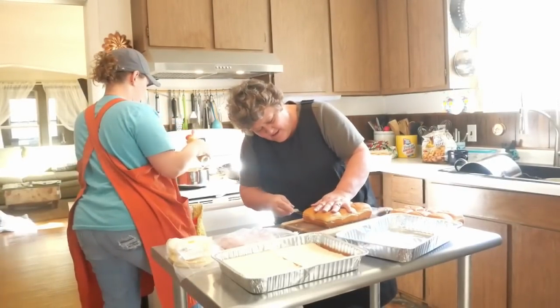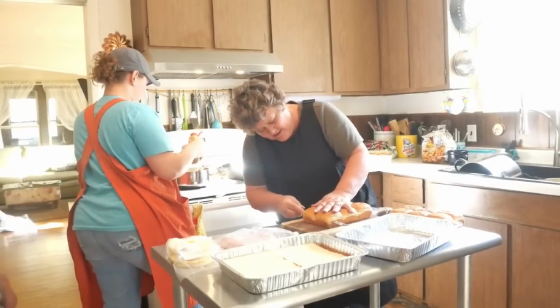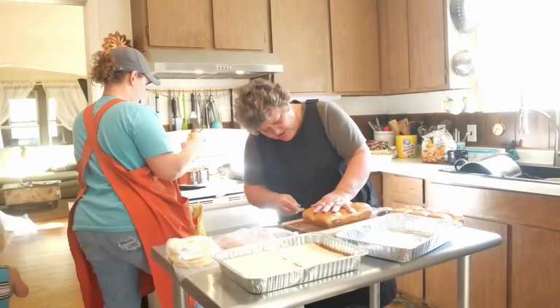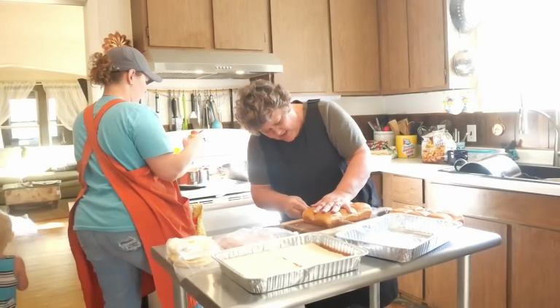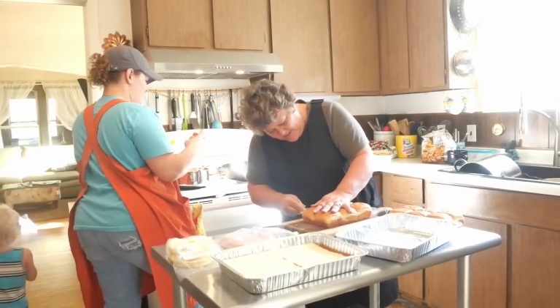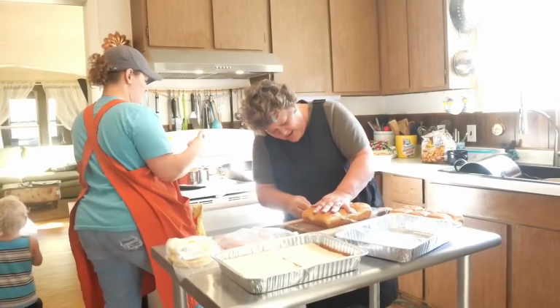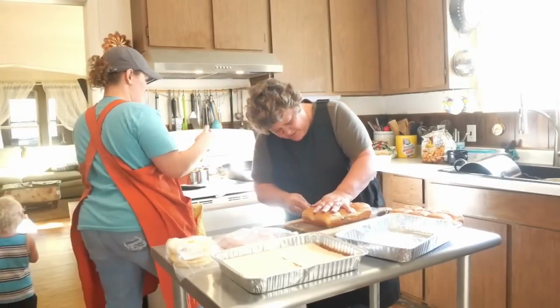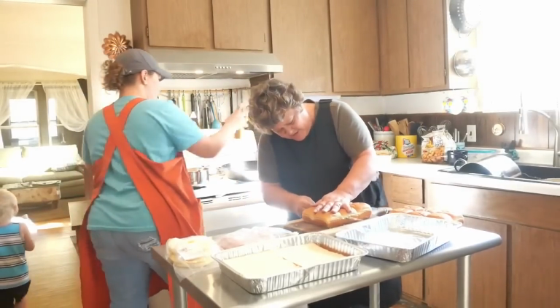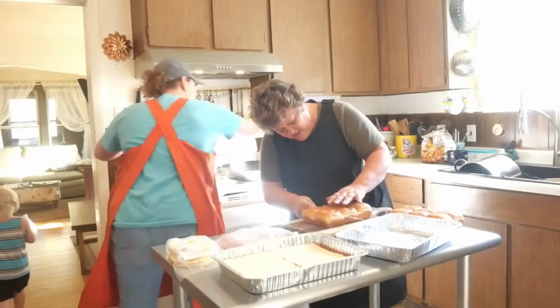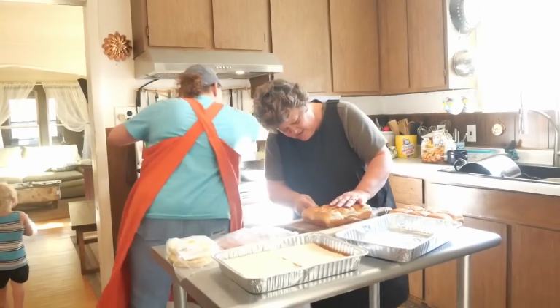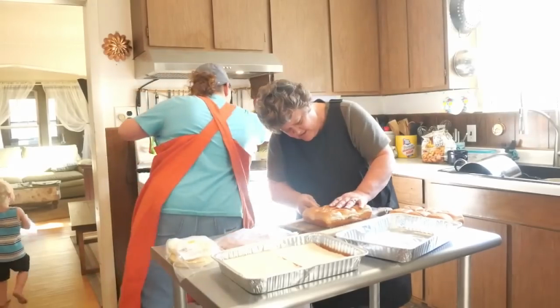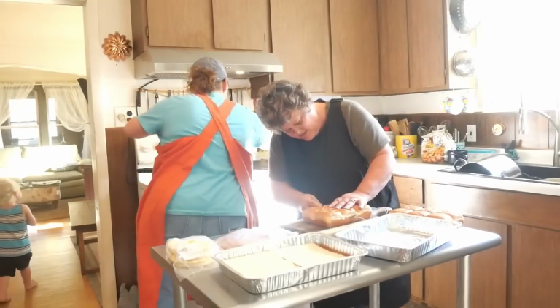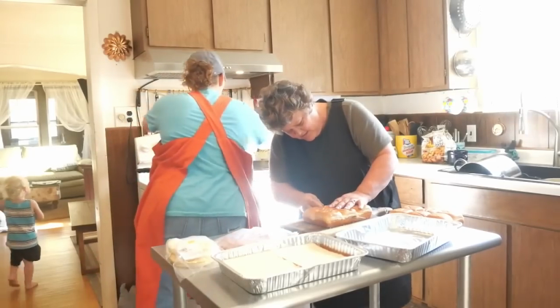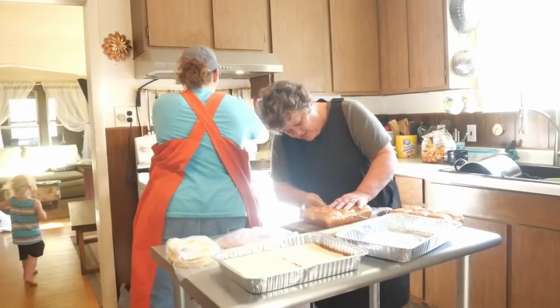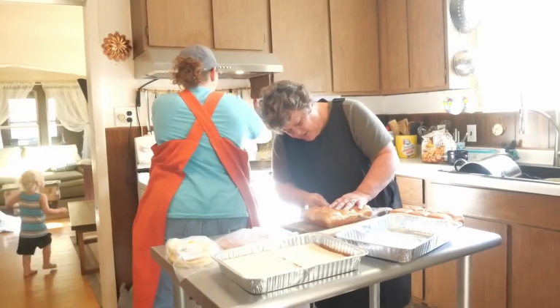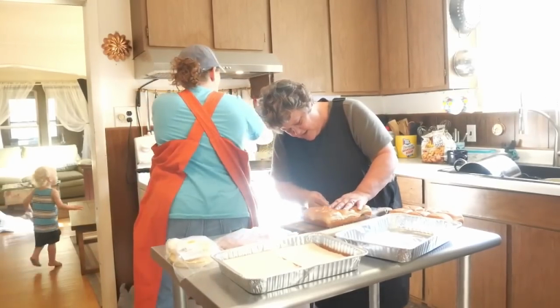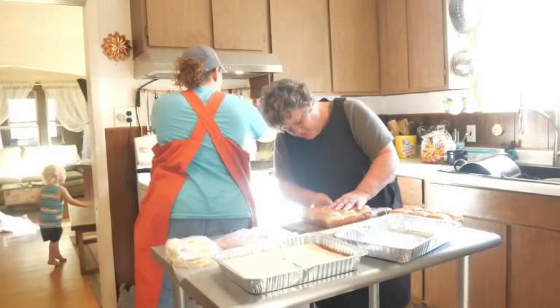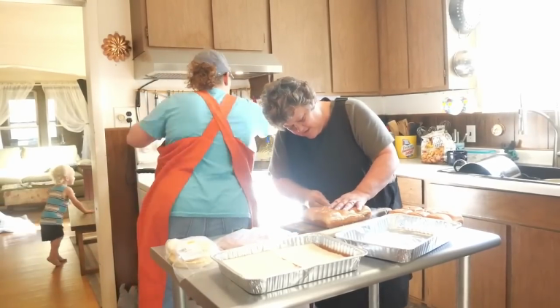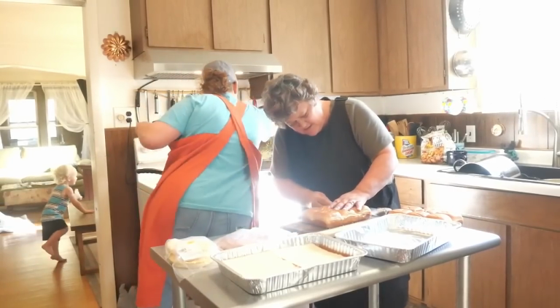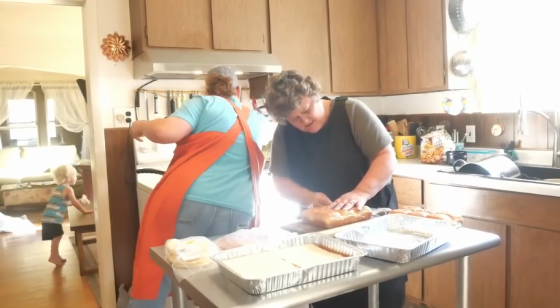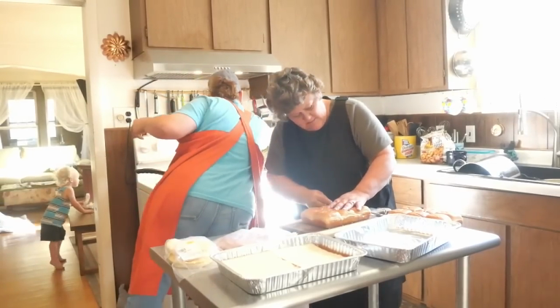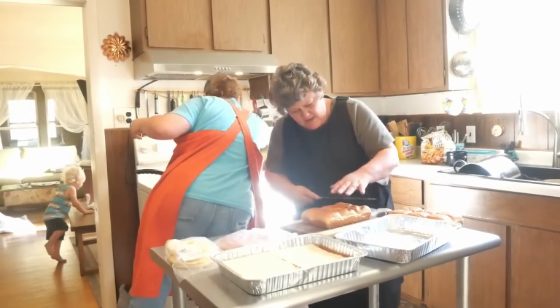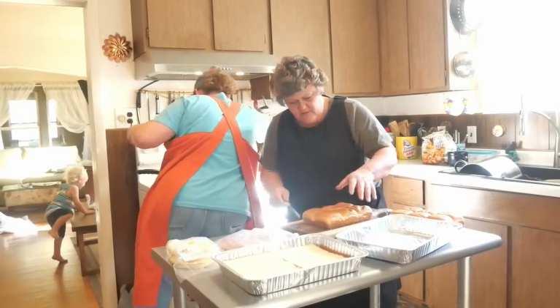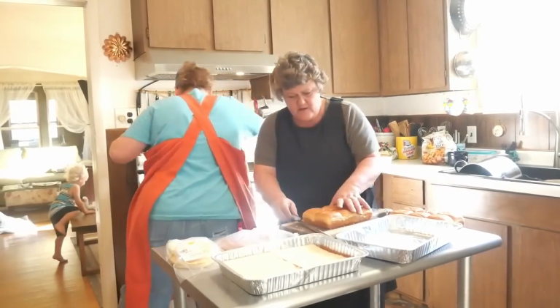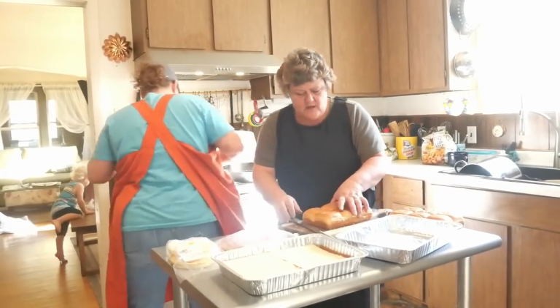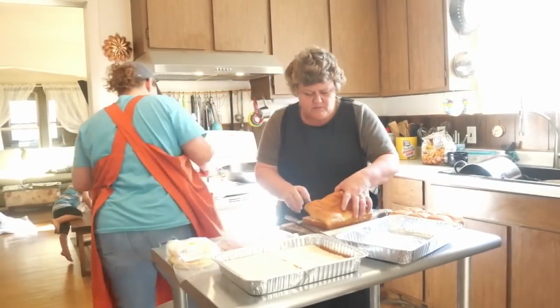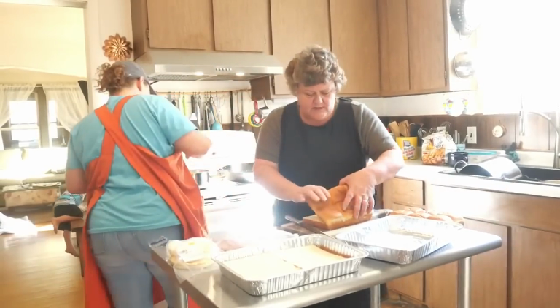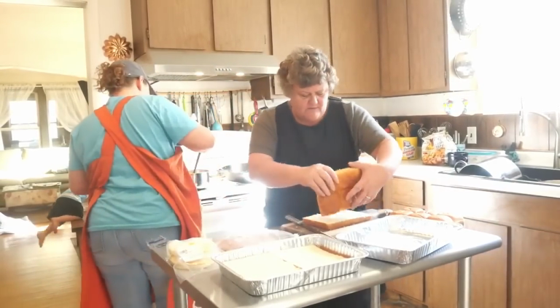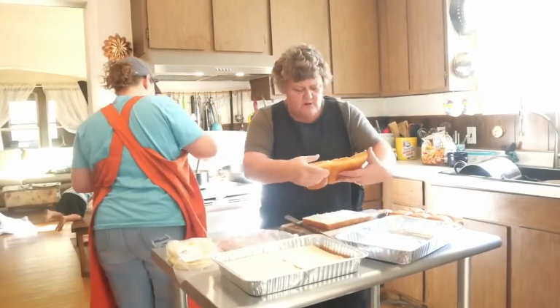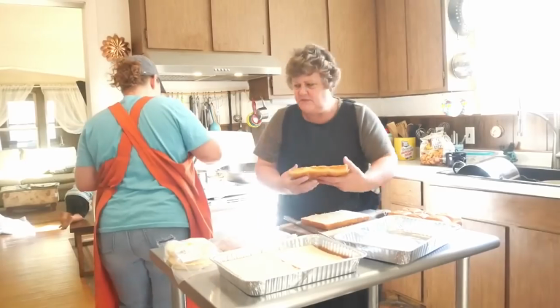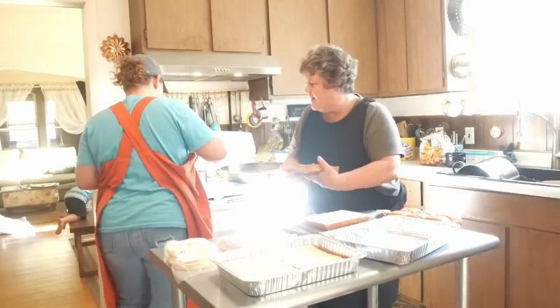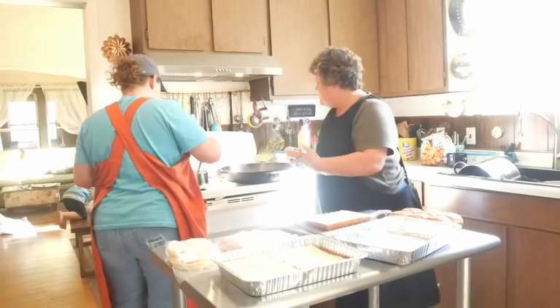Just cut the buns in half — don't smash them. A serrated bread knife works best.